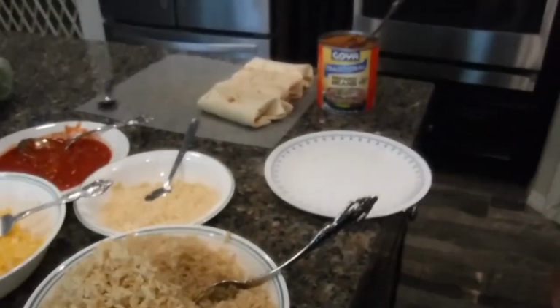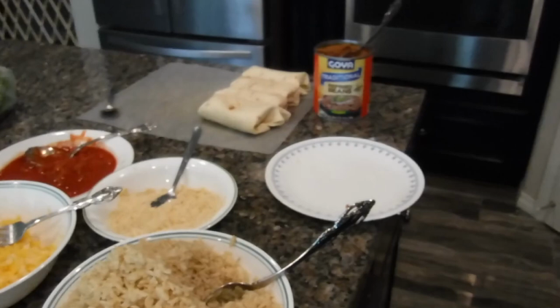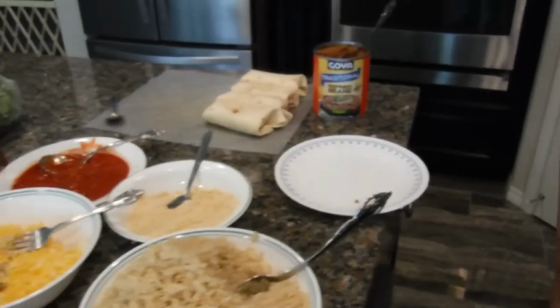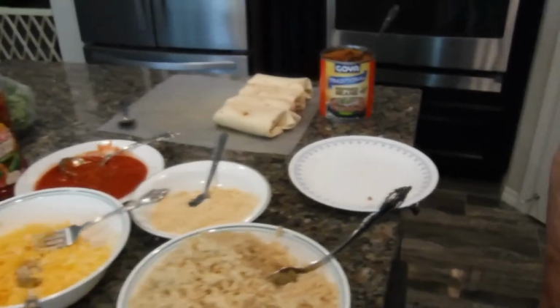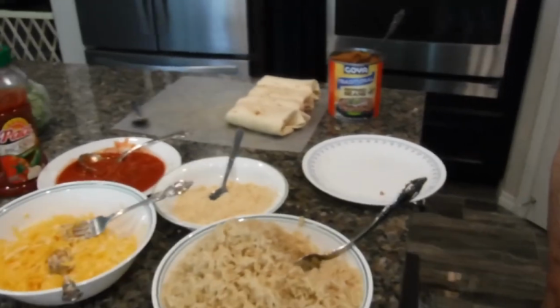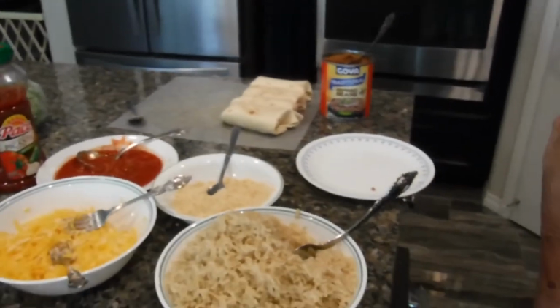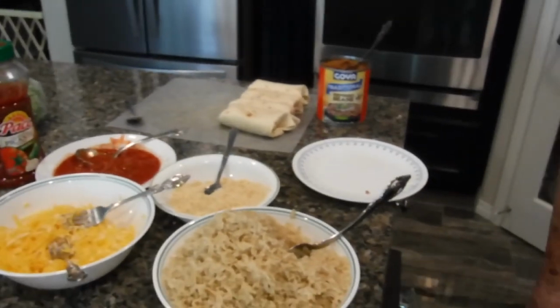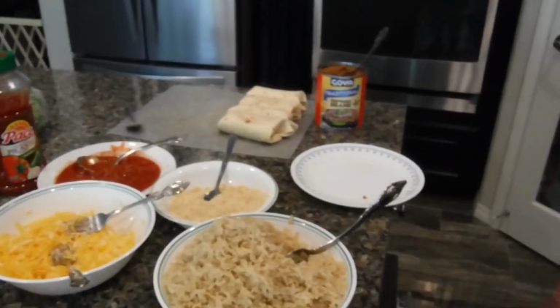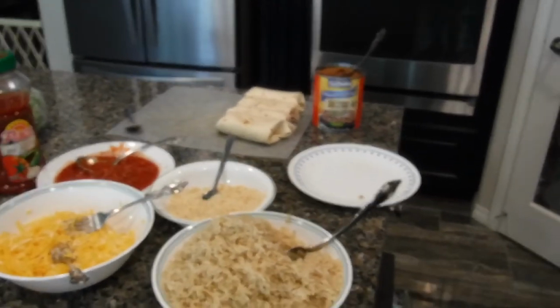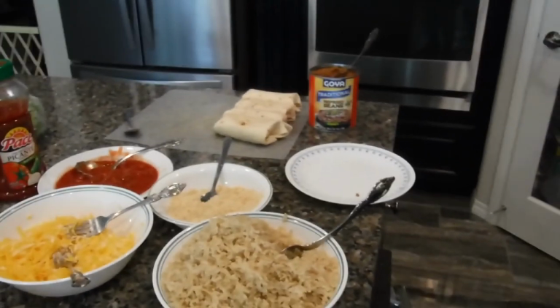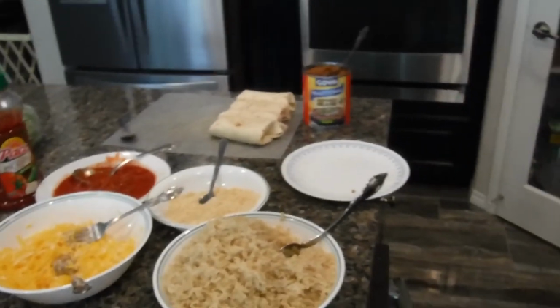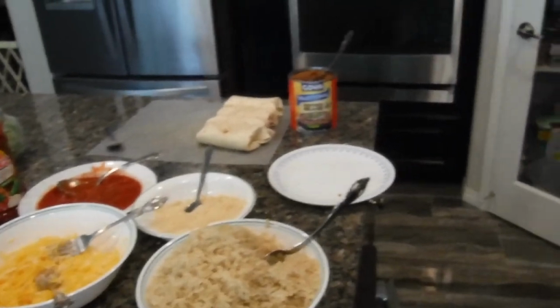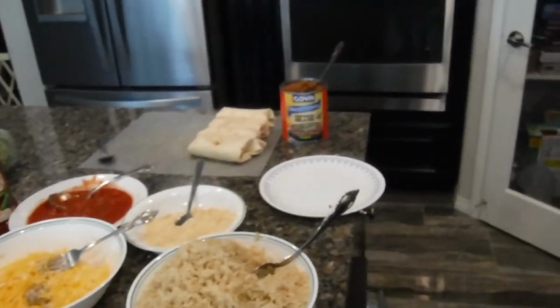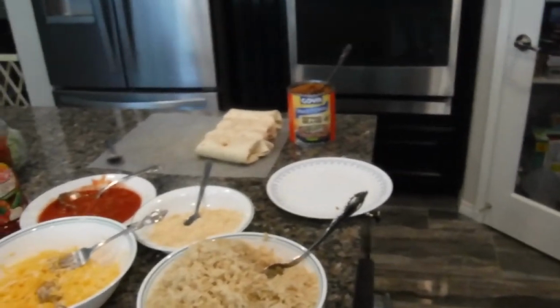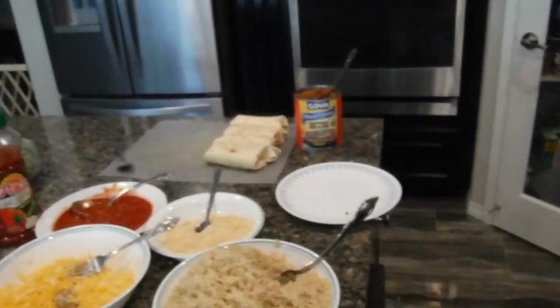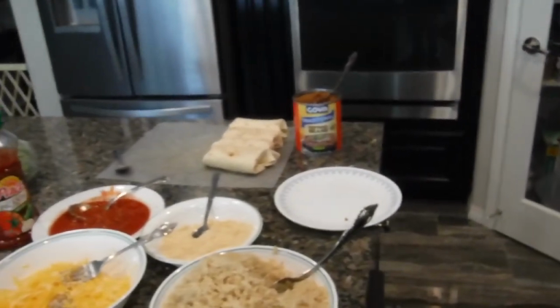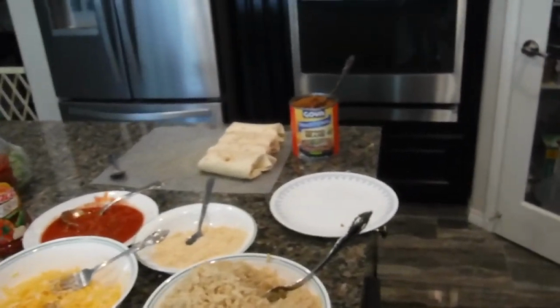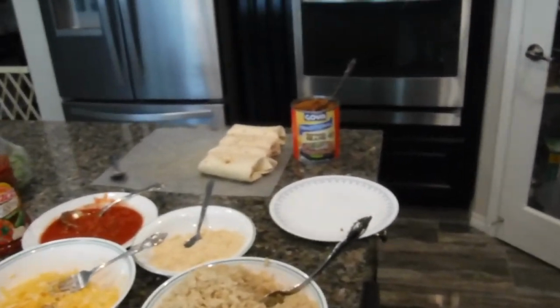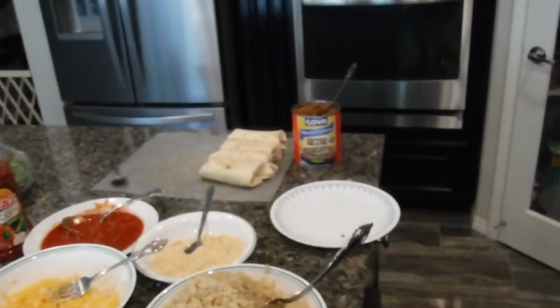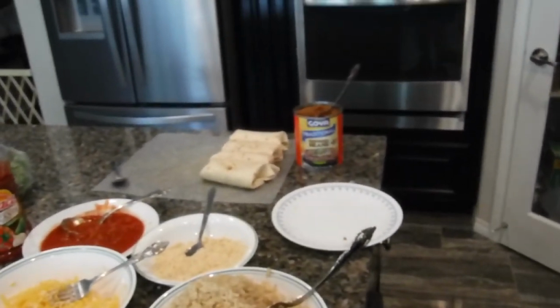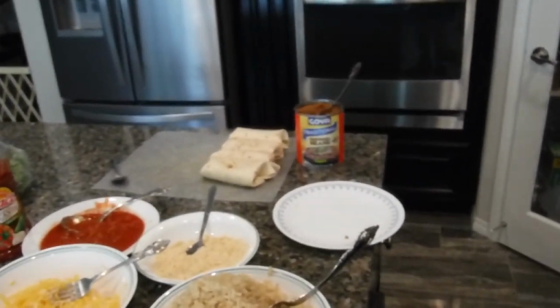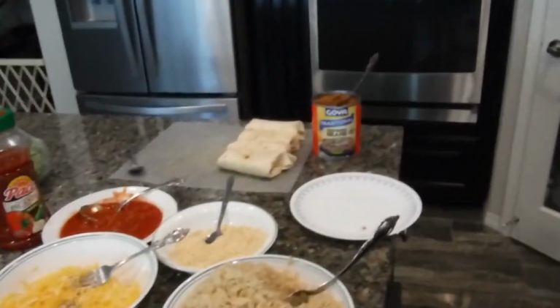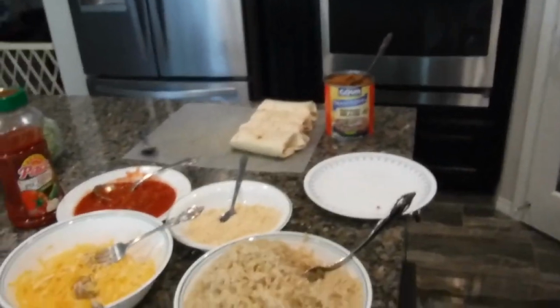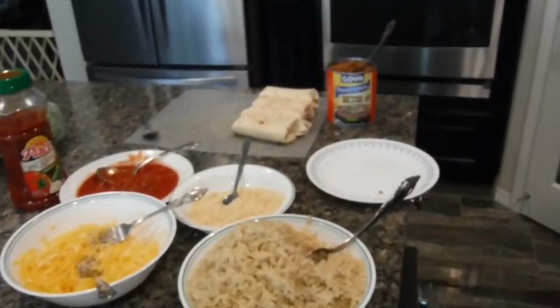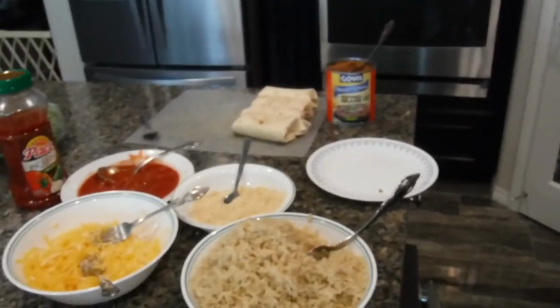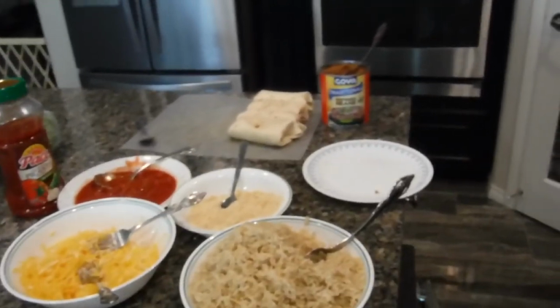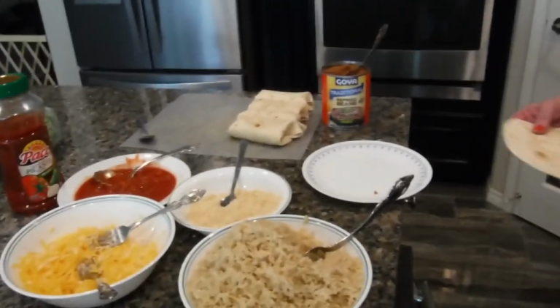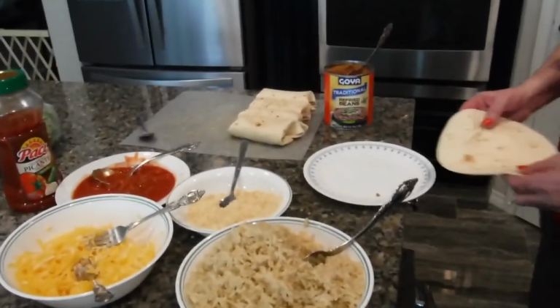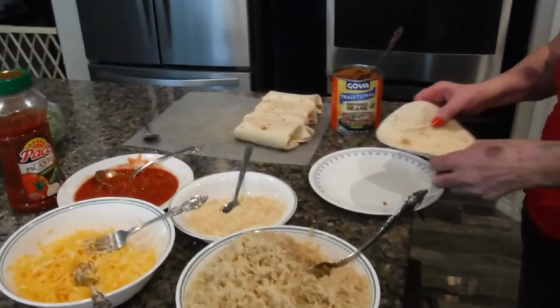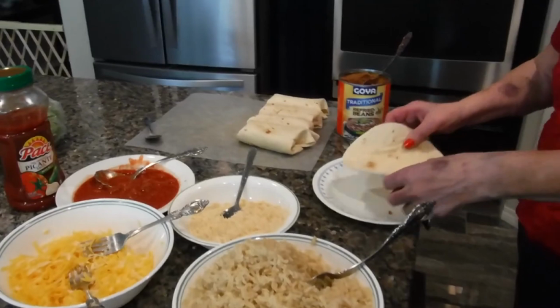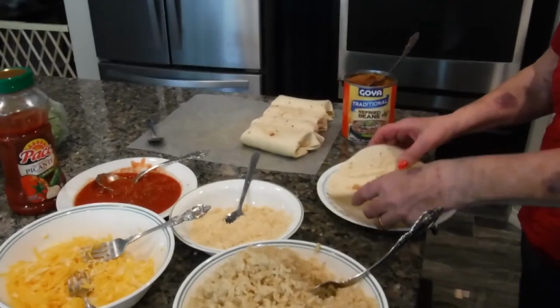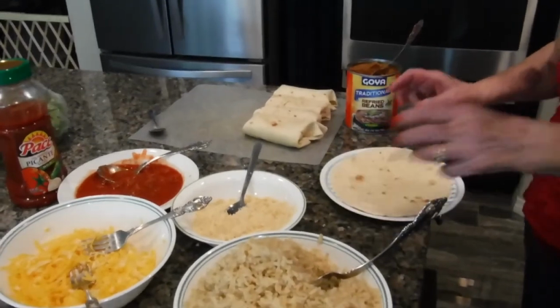Then we're going to put them in the oven and cook them at 350 degrees for about 10 minutes. And then we're going to eat them.